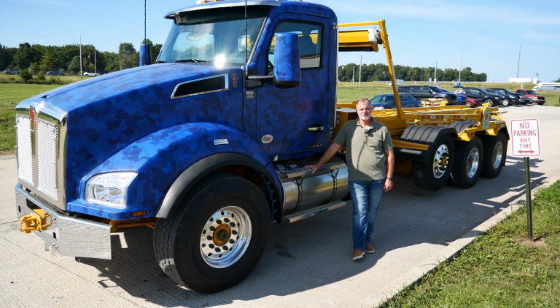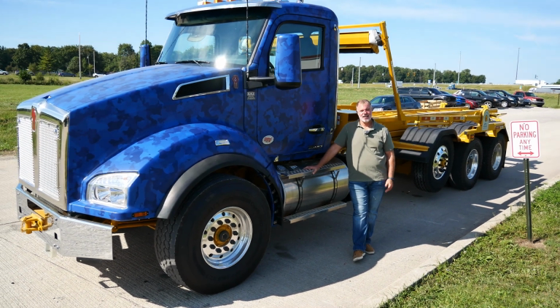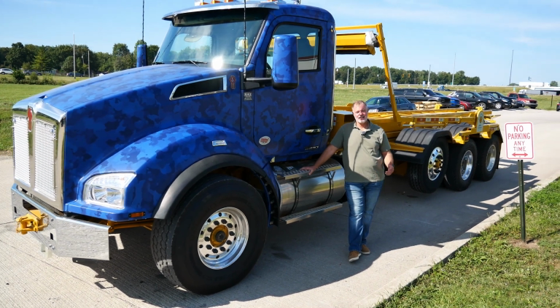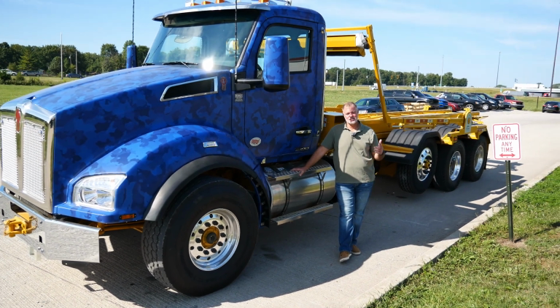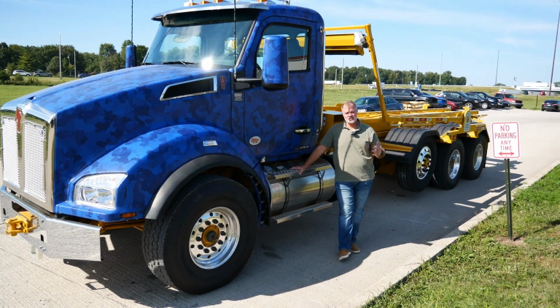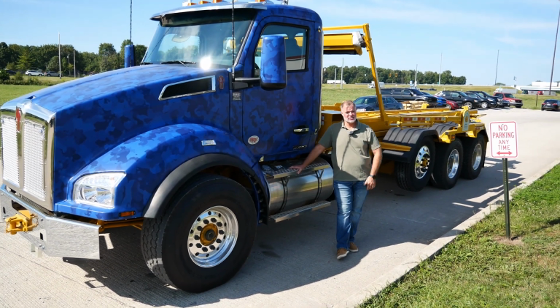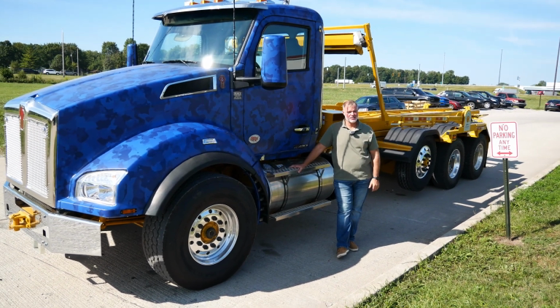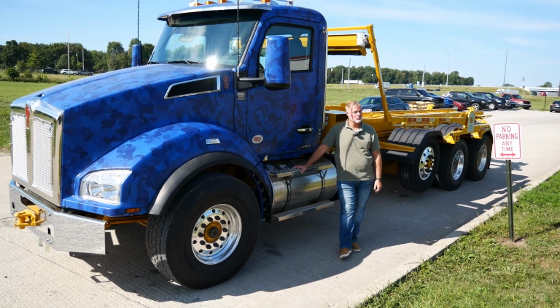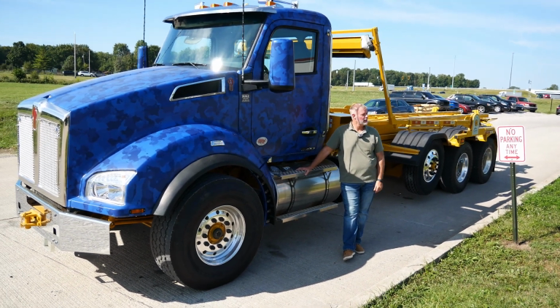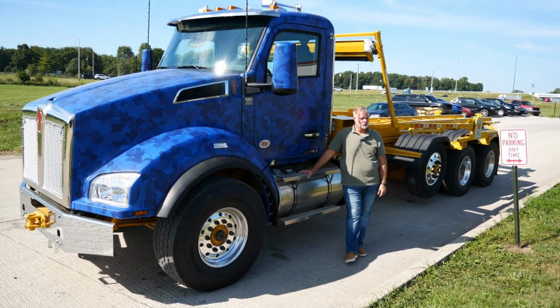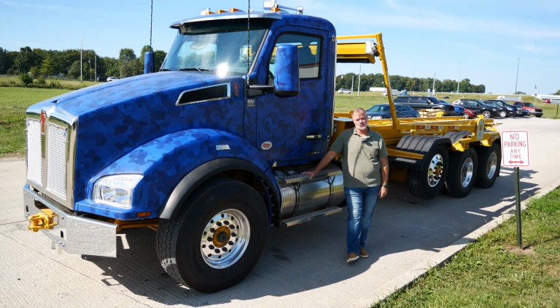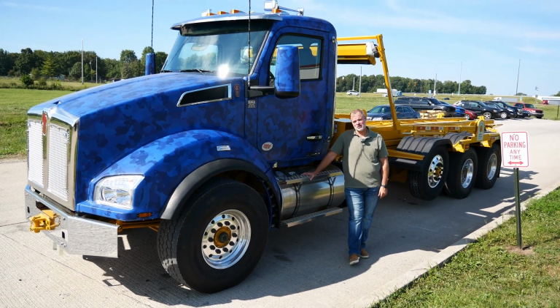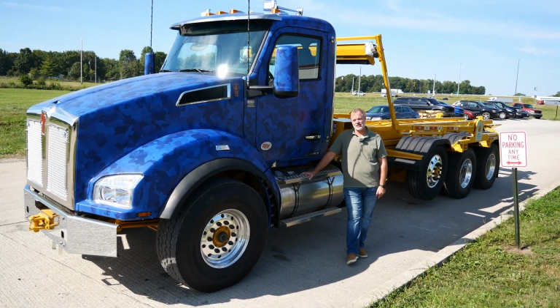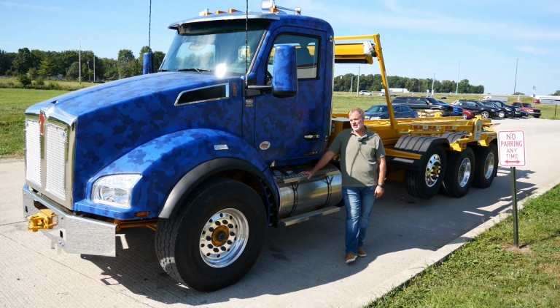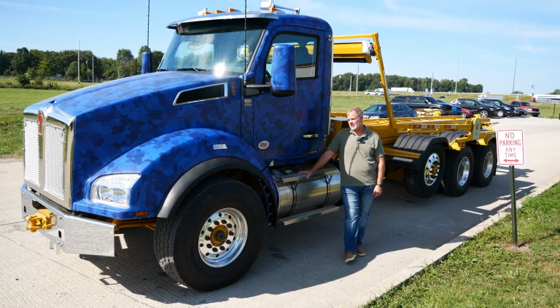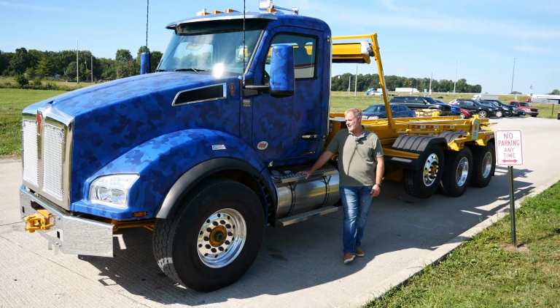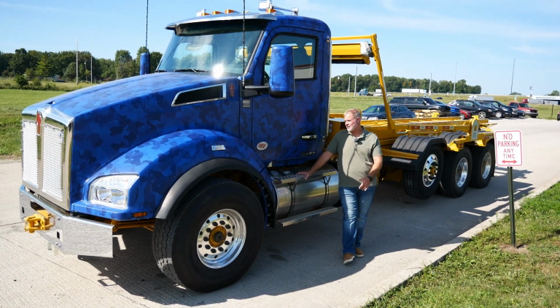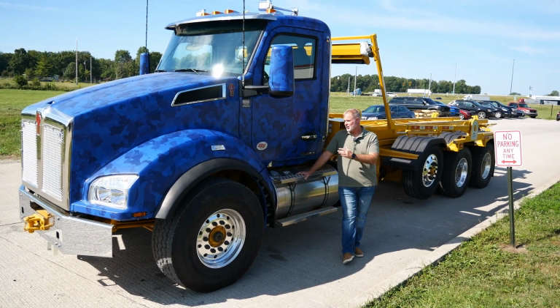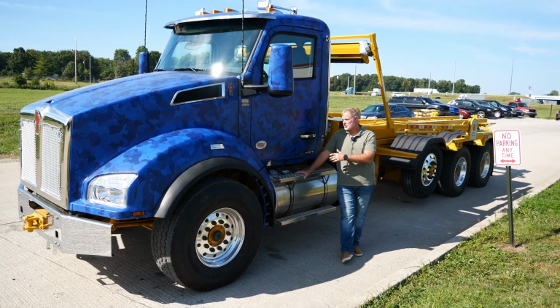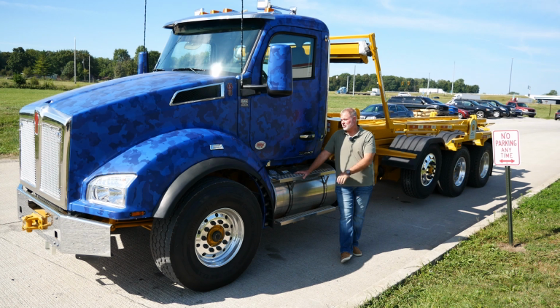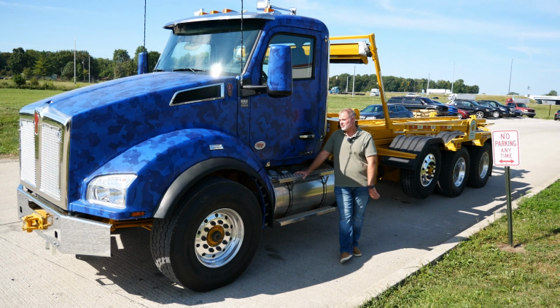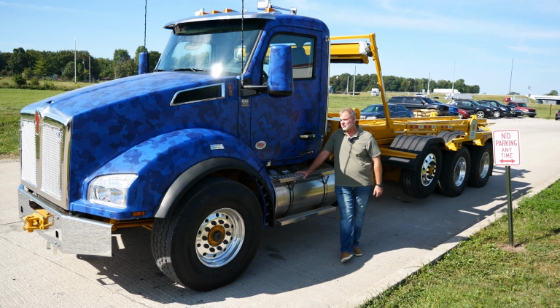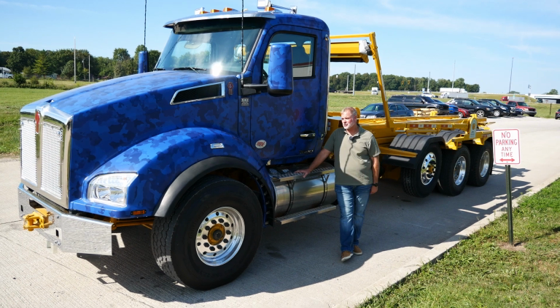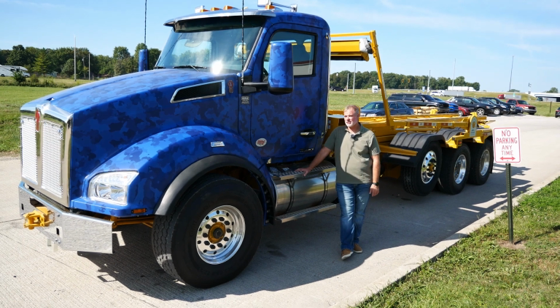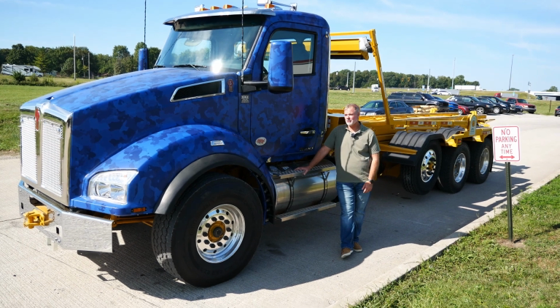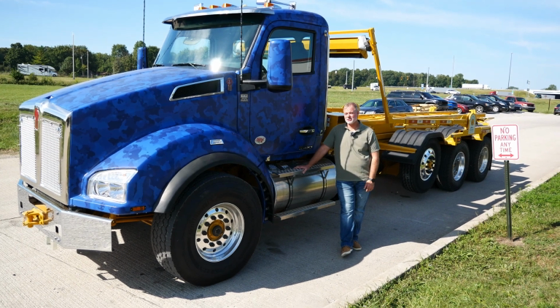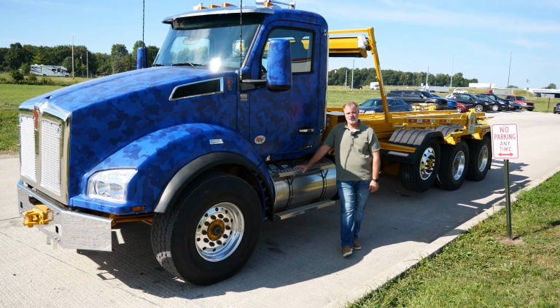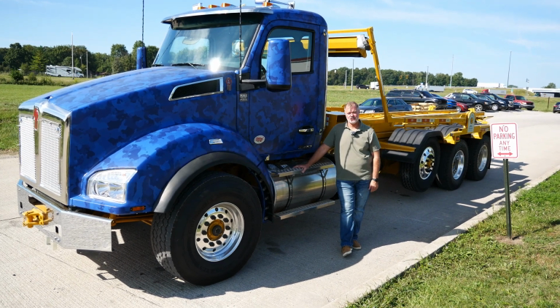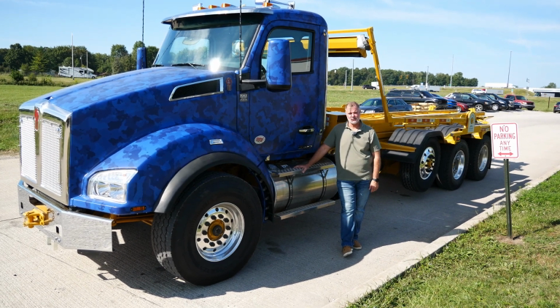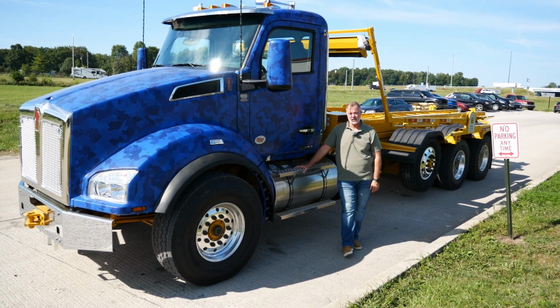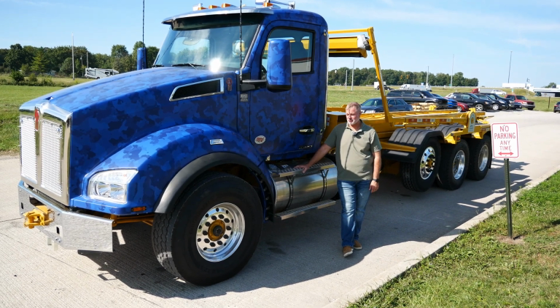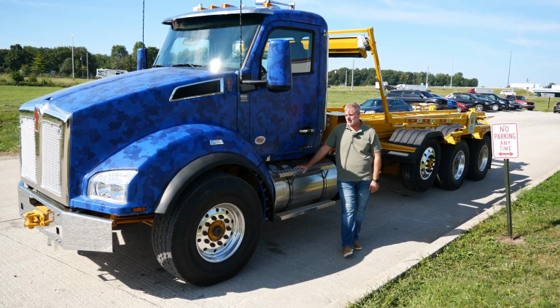Hey, this is Jeff Tackwell at Ruble Truck Sales, showing you another truck that we put together for a customer.